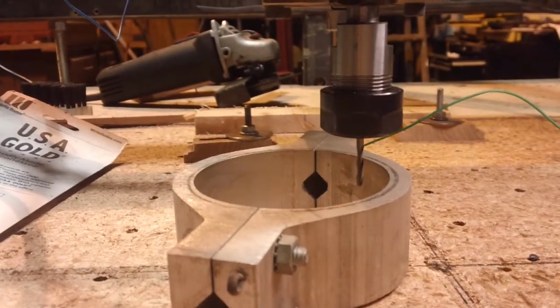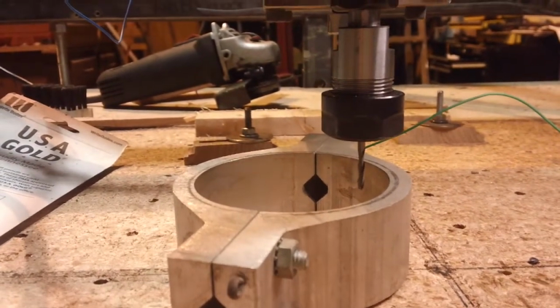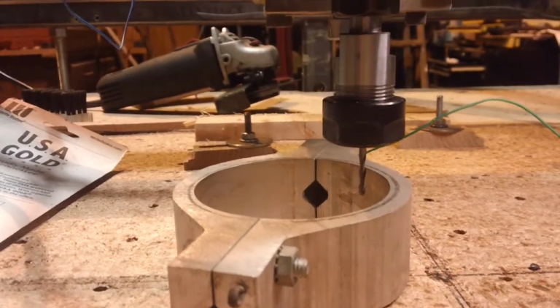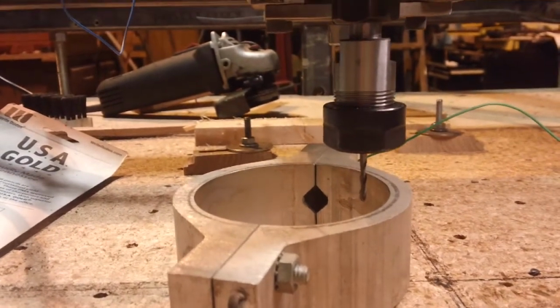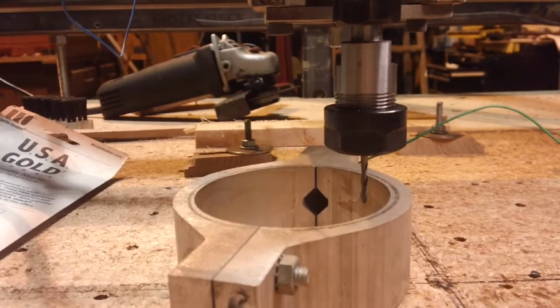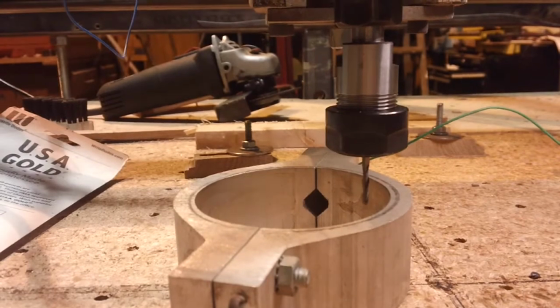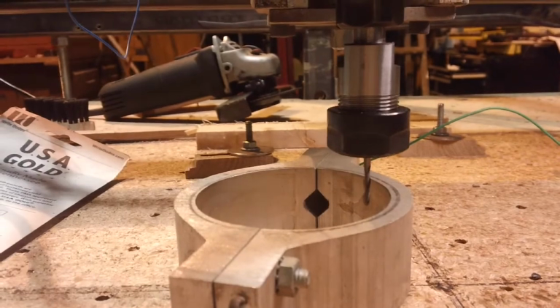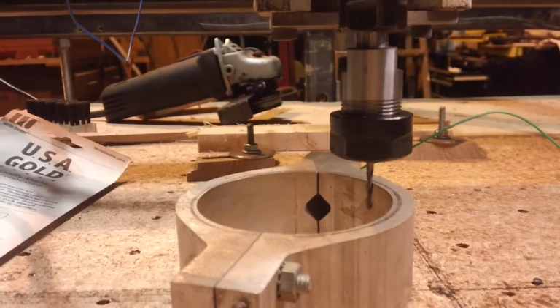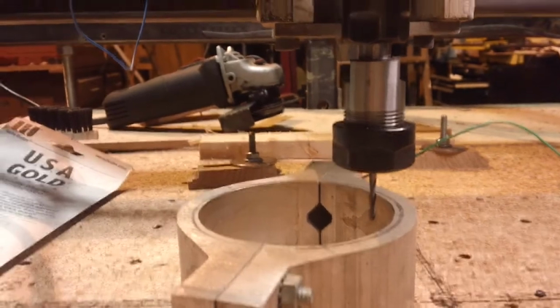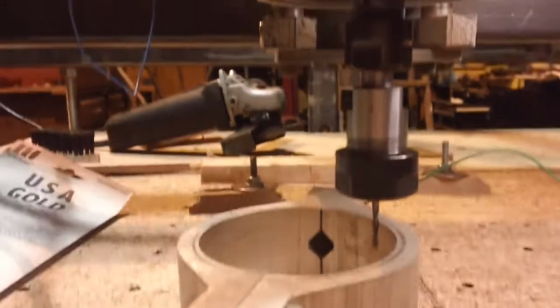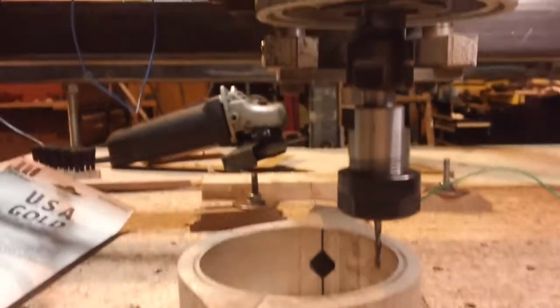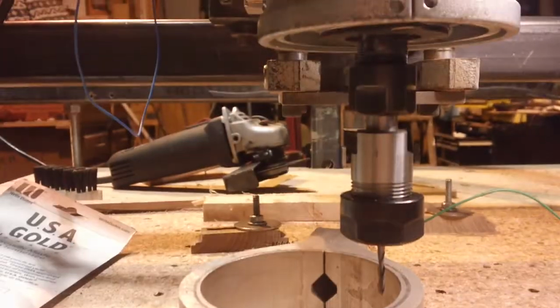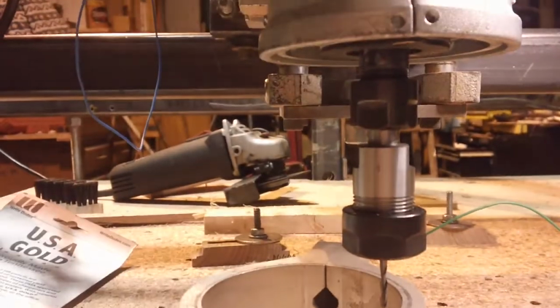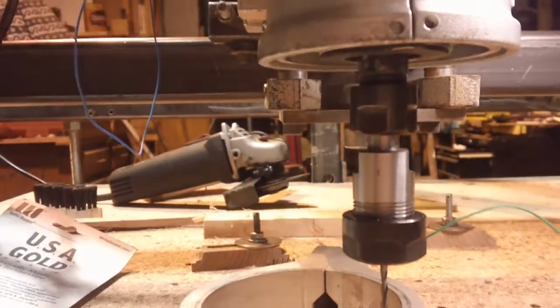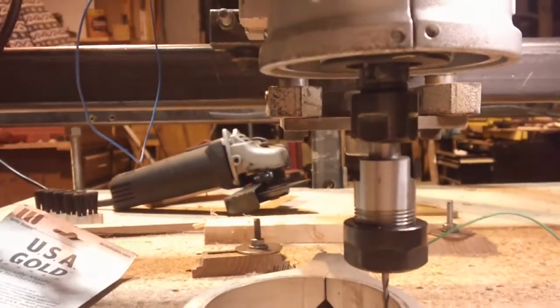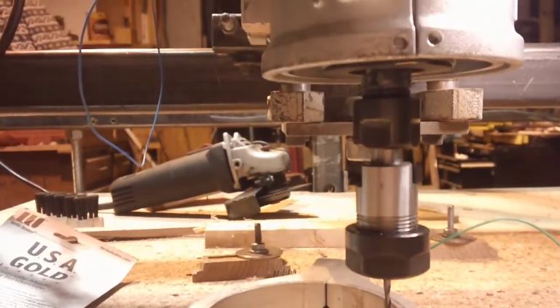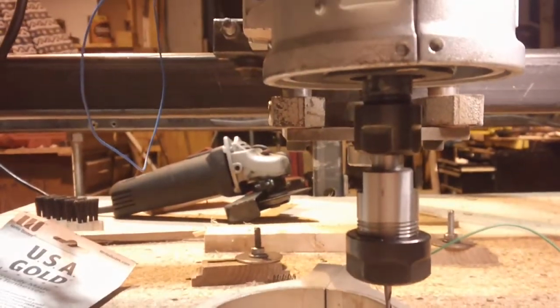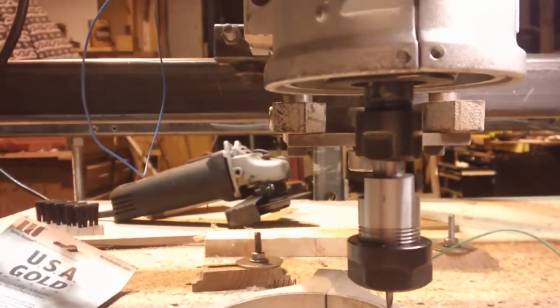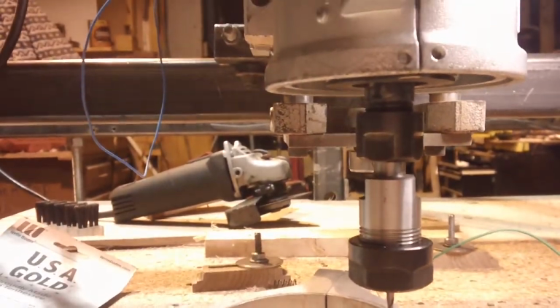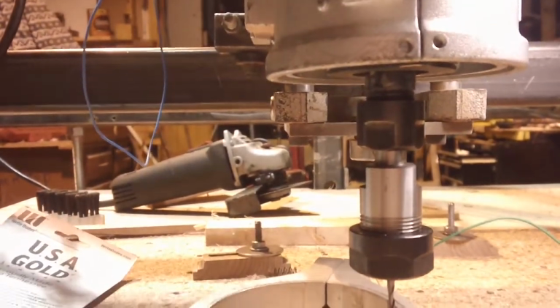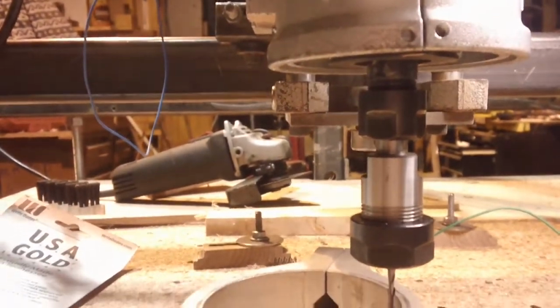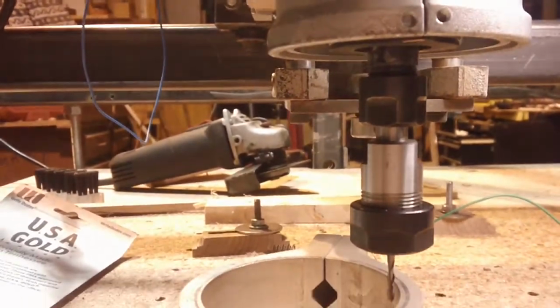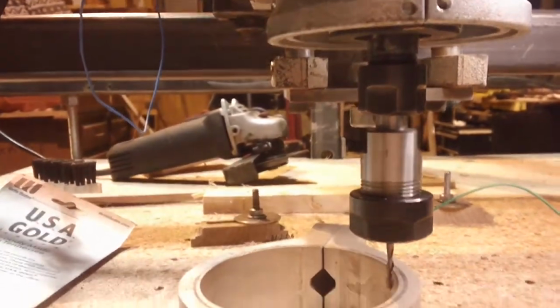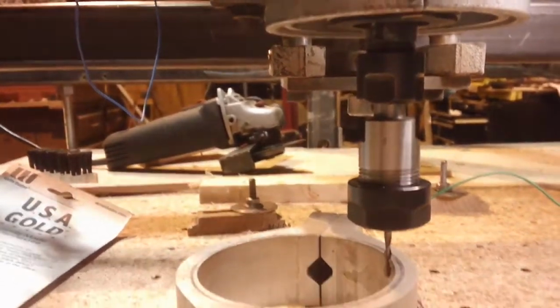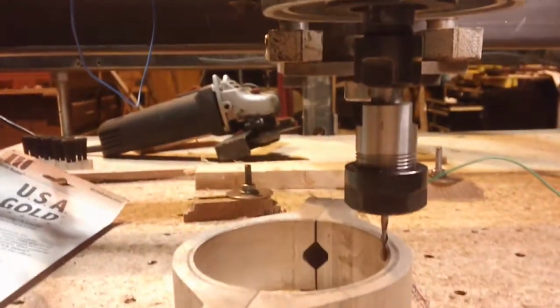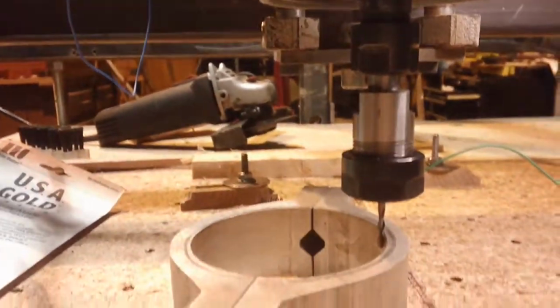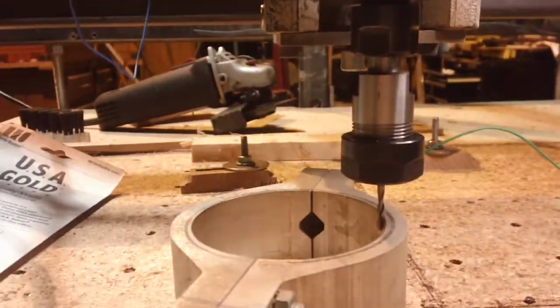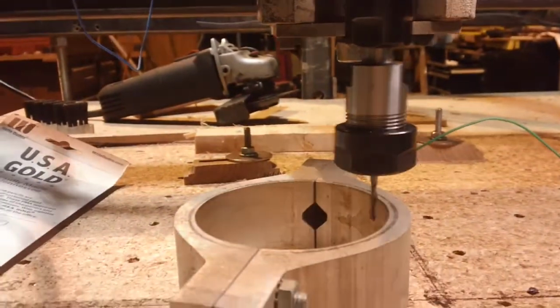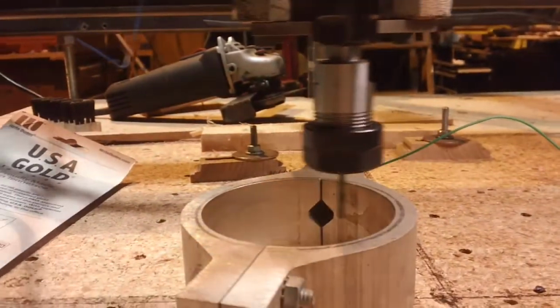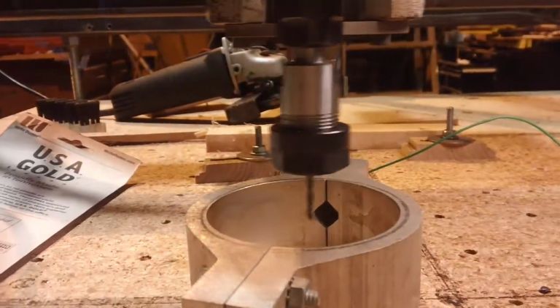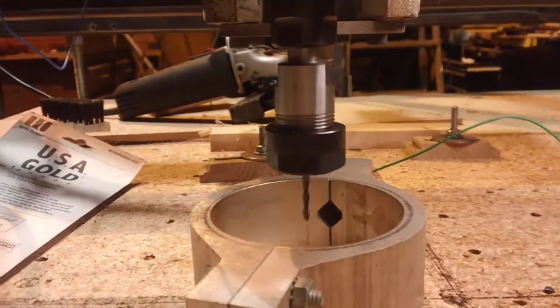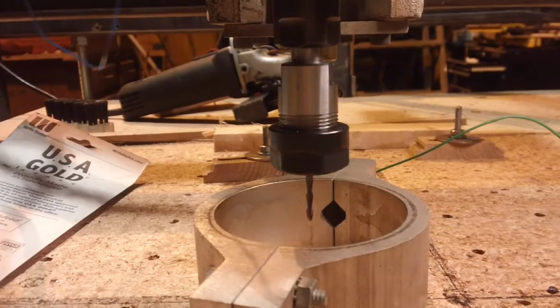Yeah, it's an R20 adapter into that router.